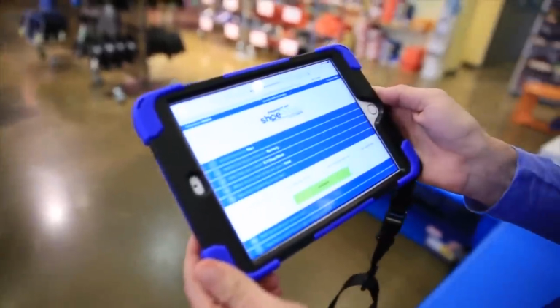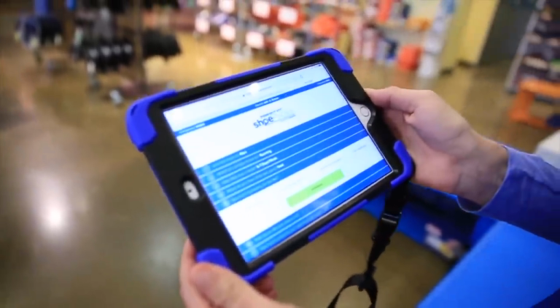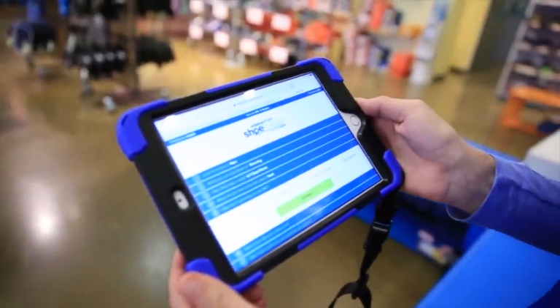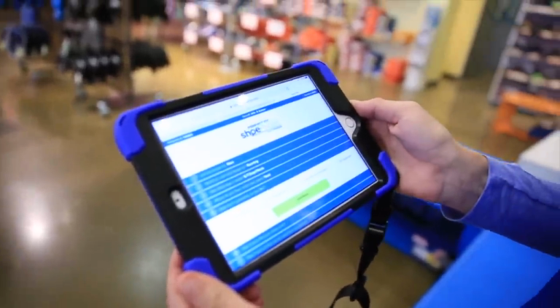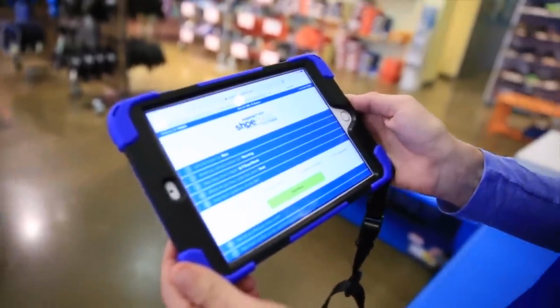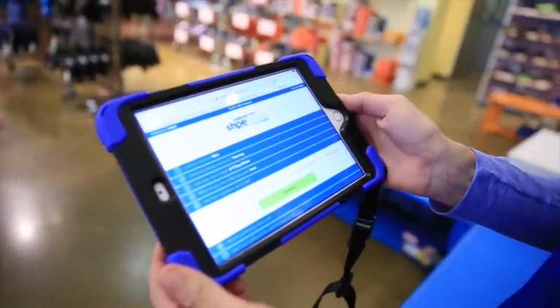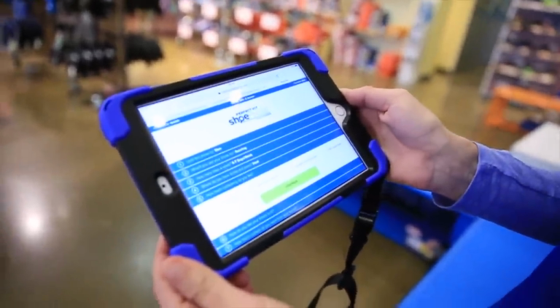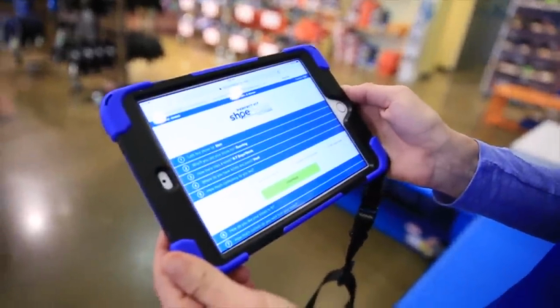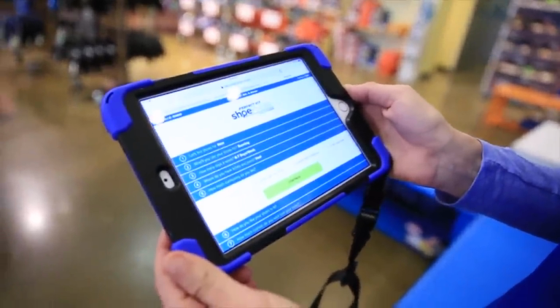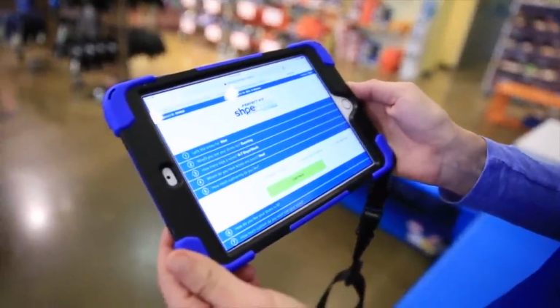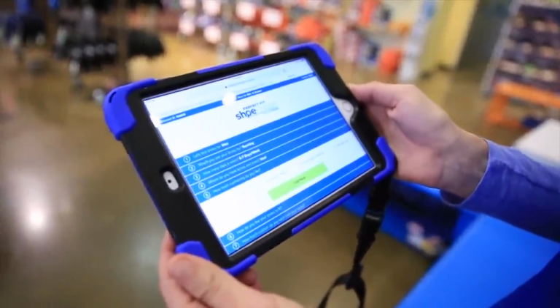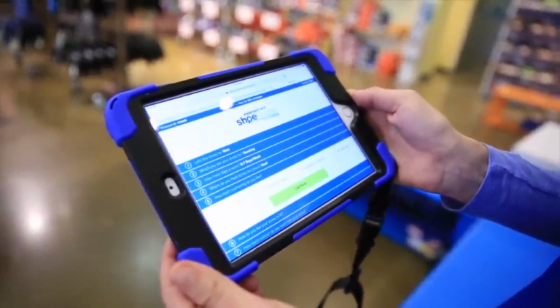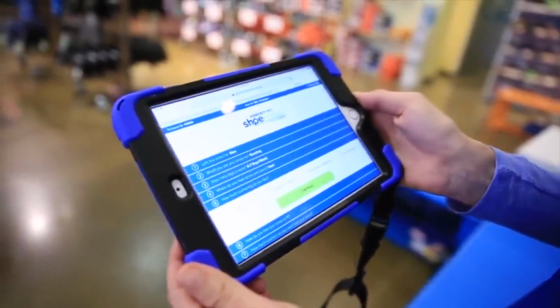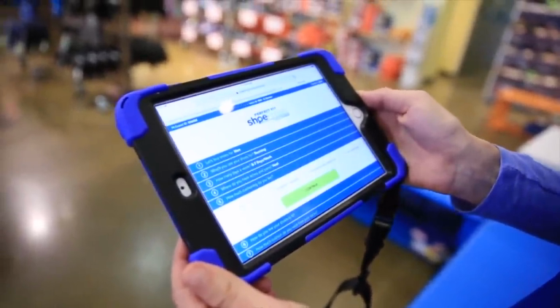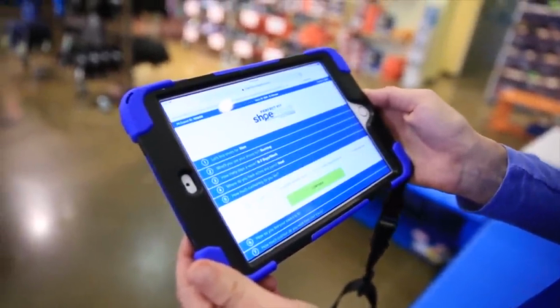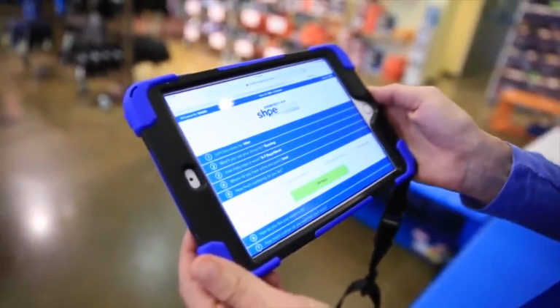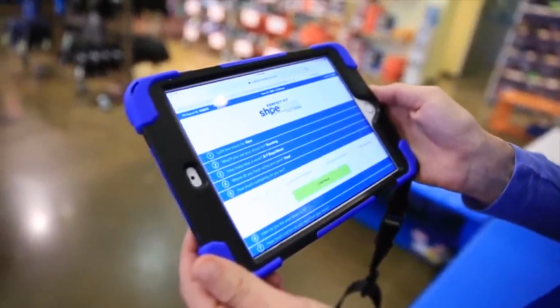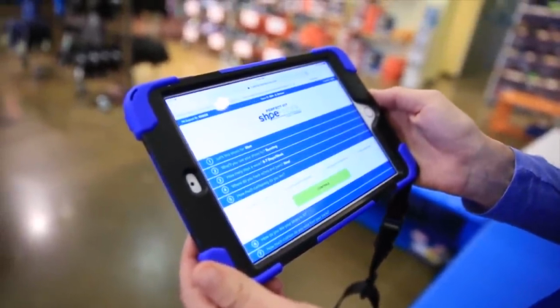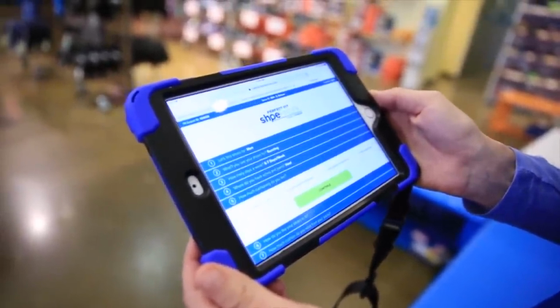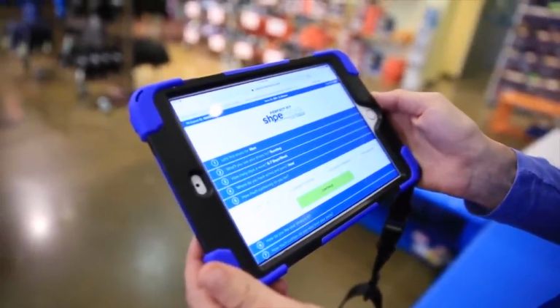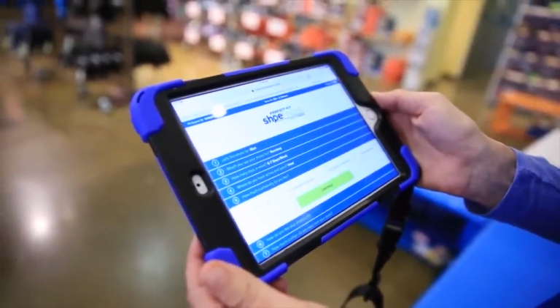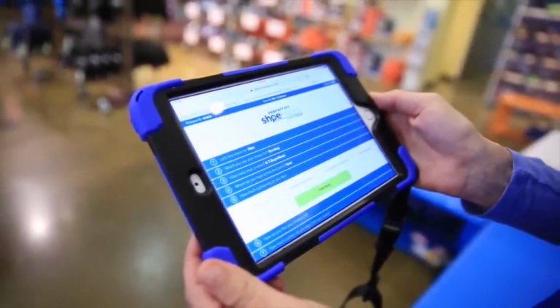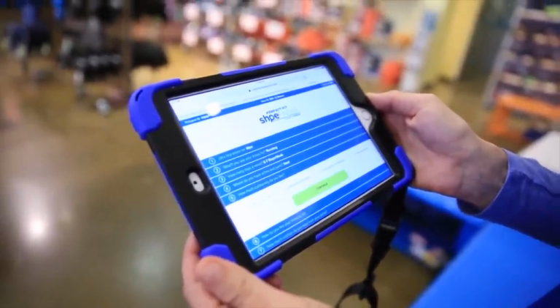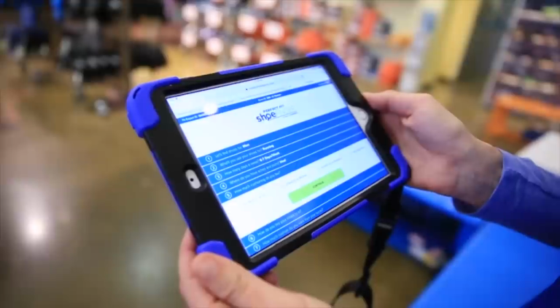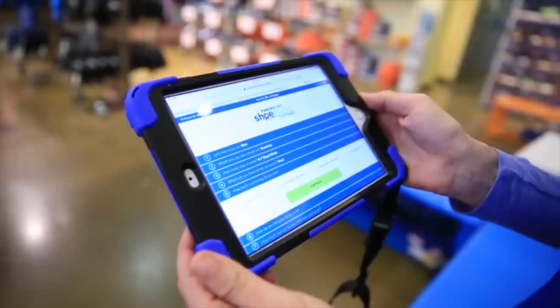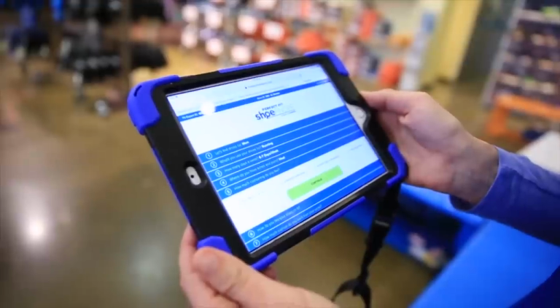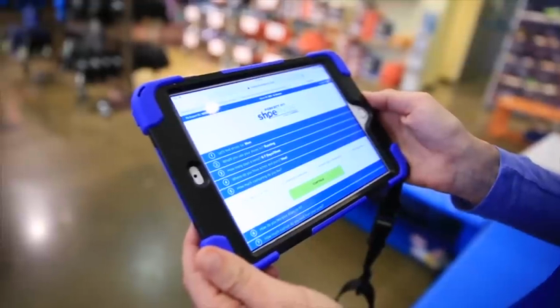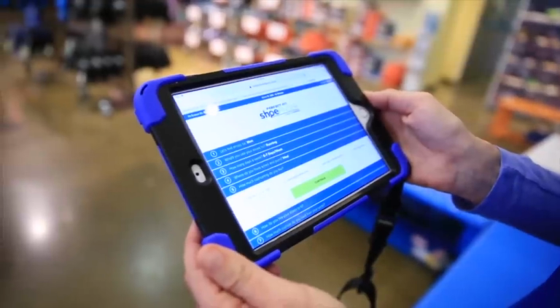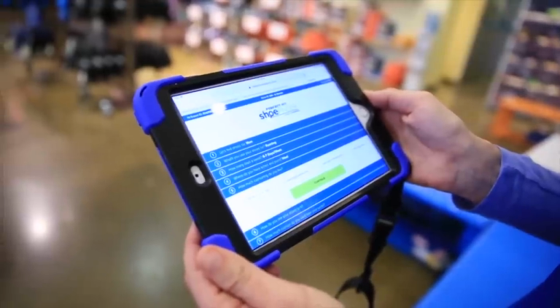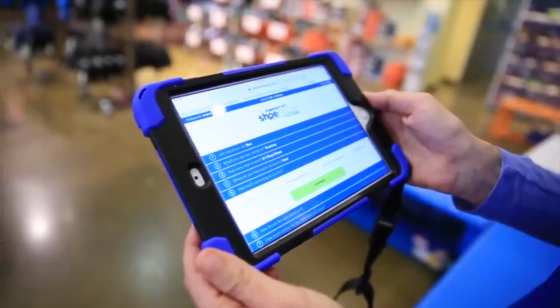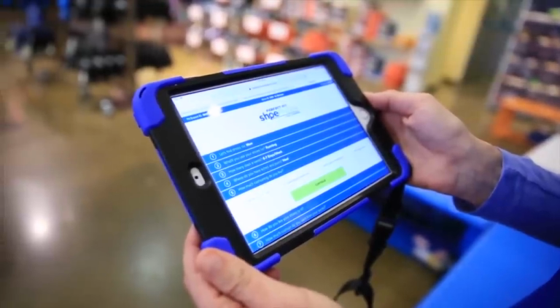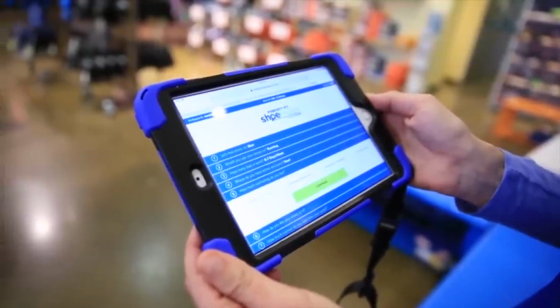When you do look for a shoe, do you like the most cushion you can get, lightweight and minimal, or somewhere in between?